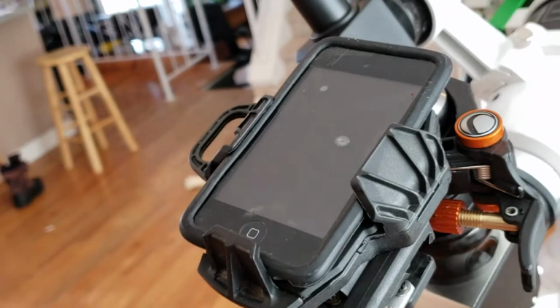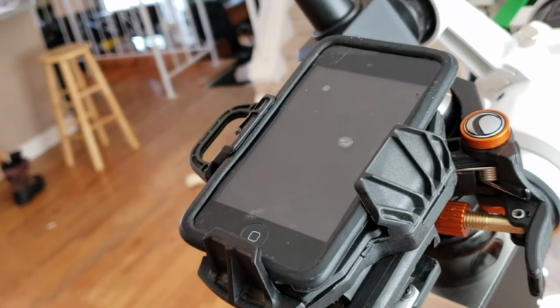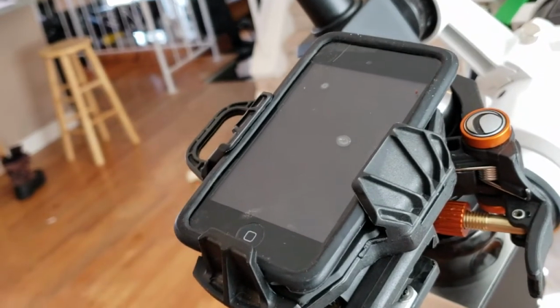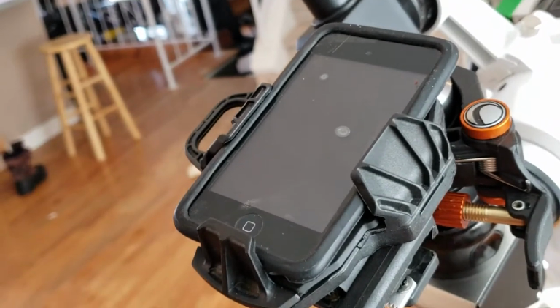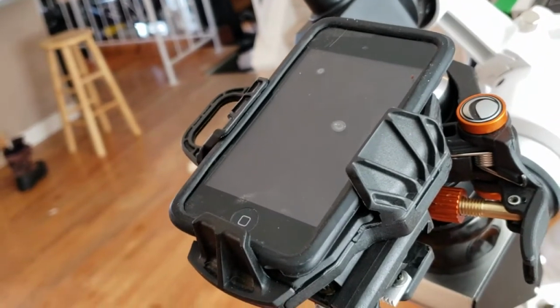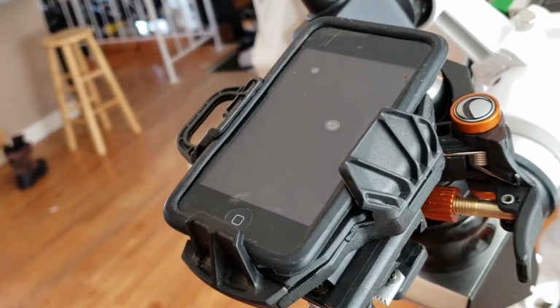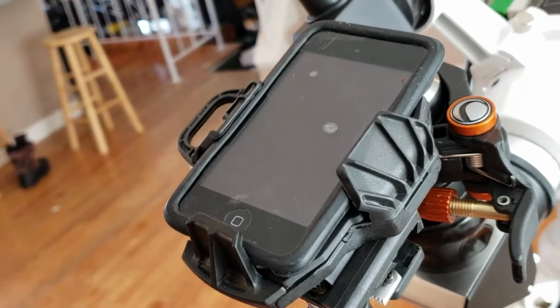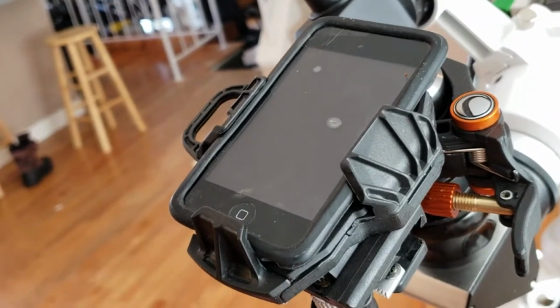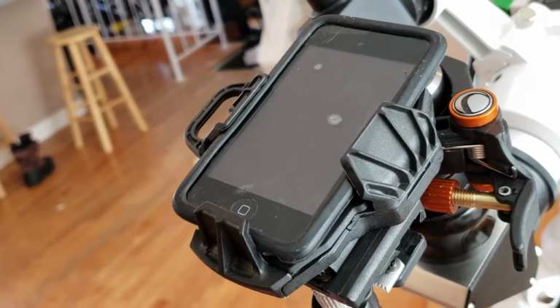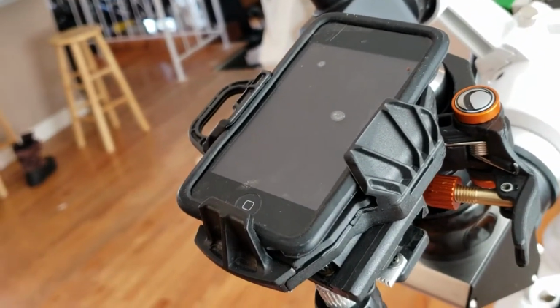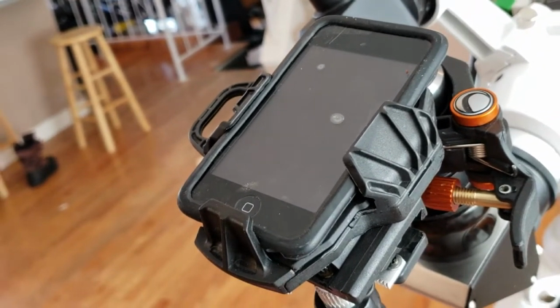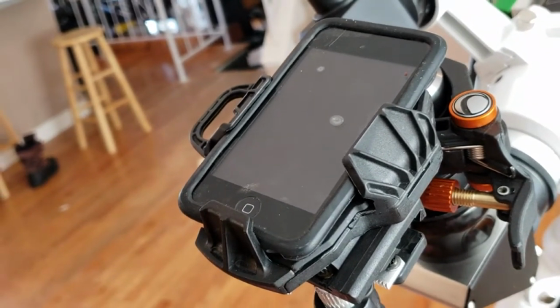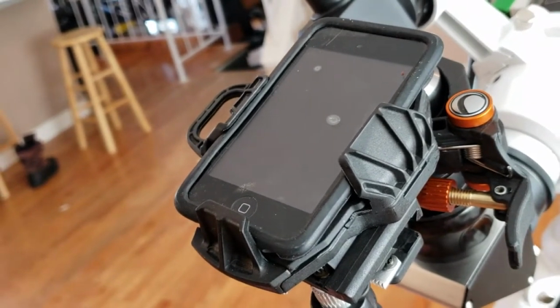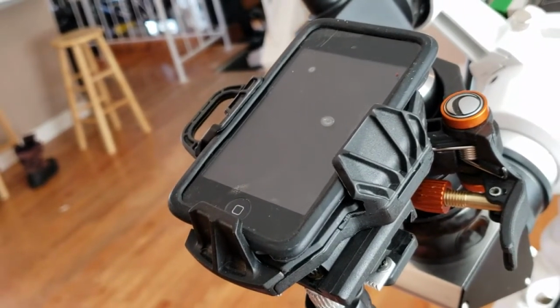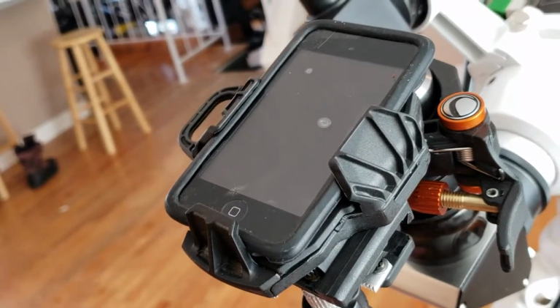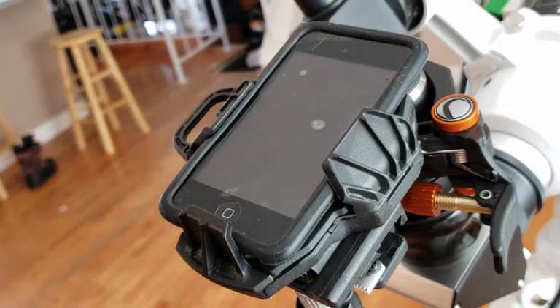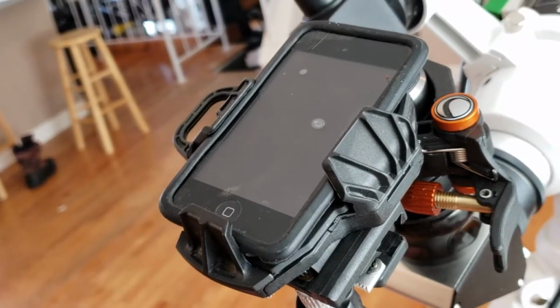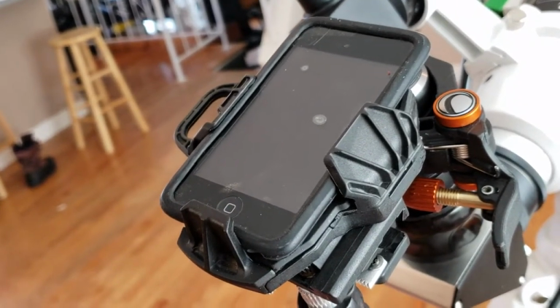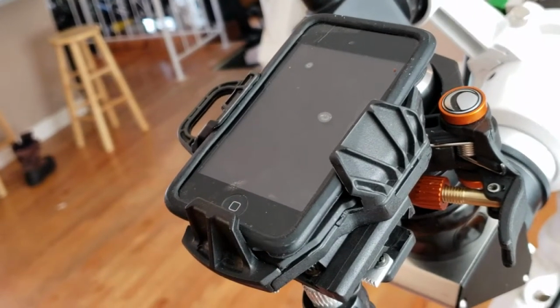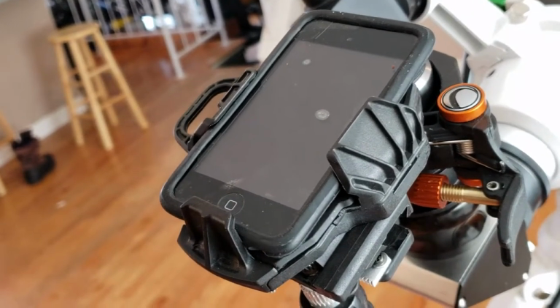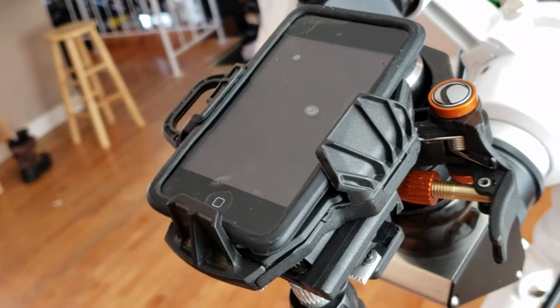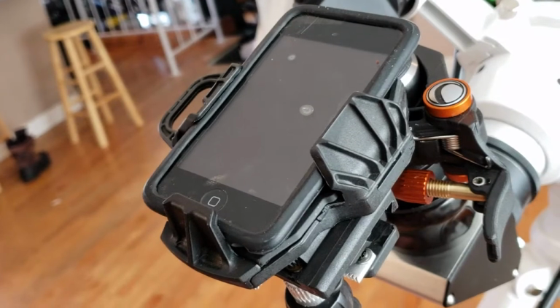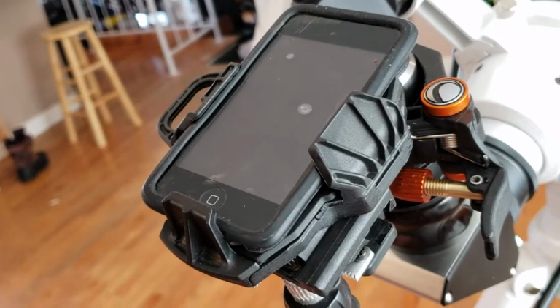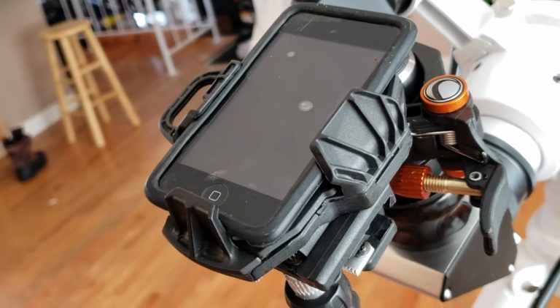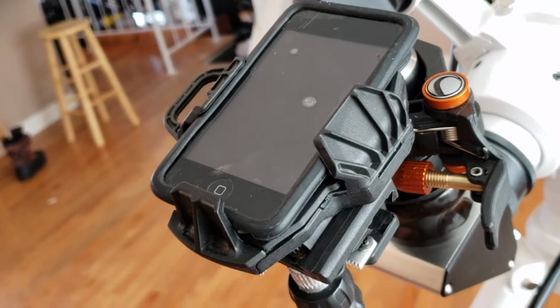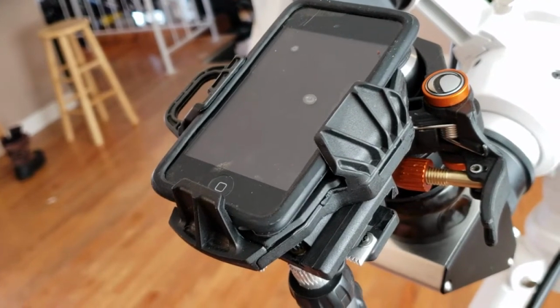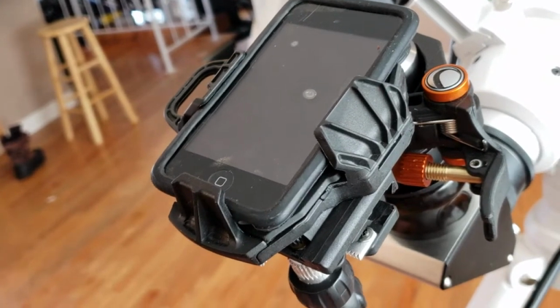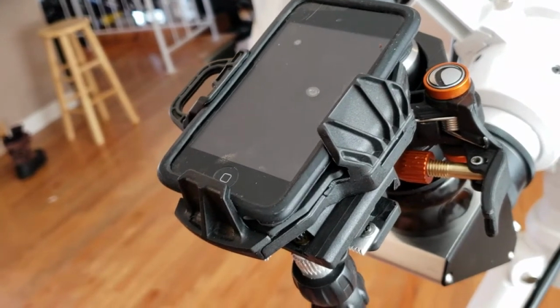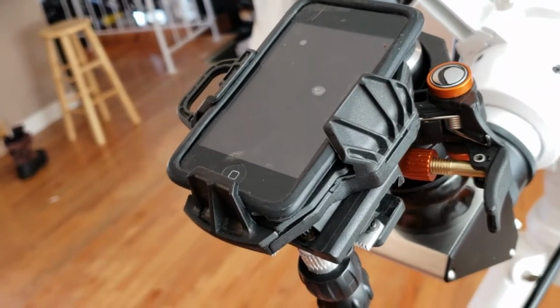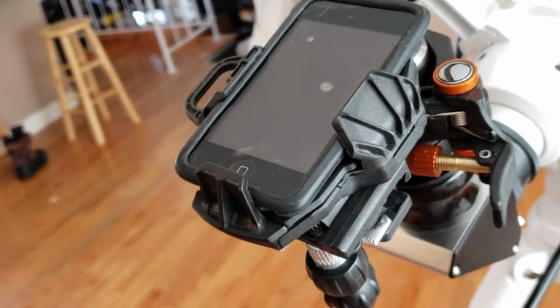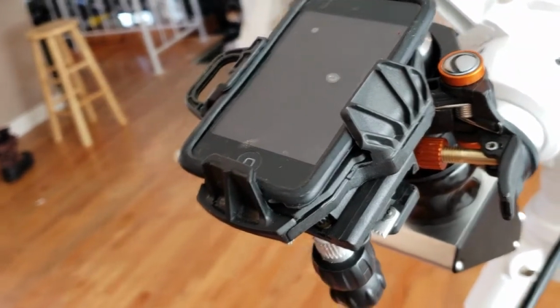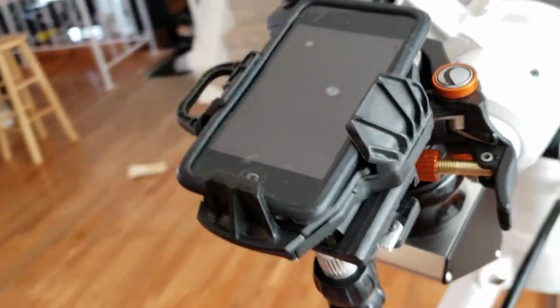I find that to be sometimes around three or four times magnification. My phone goes up to 10, so you'll have to play around with your phone to see how it works.